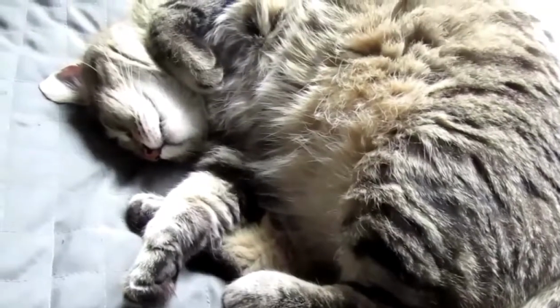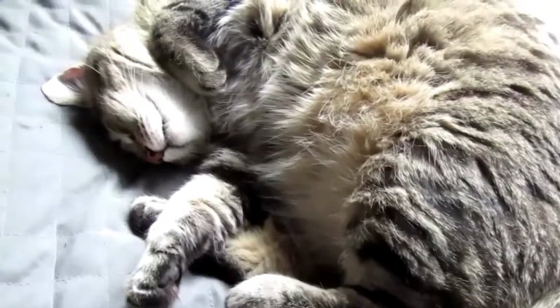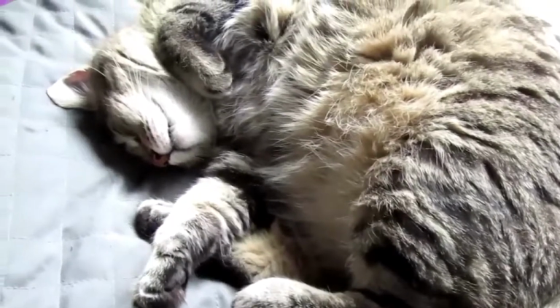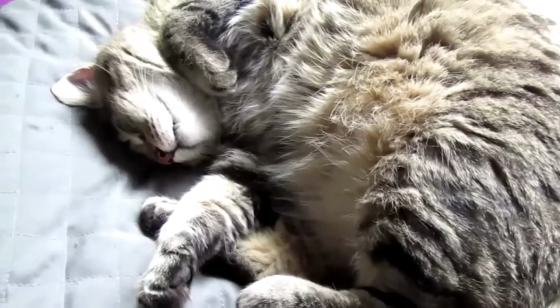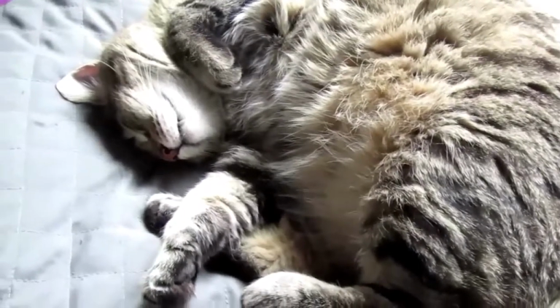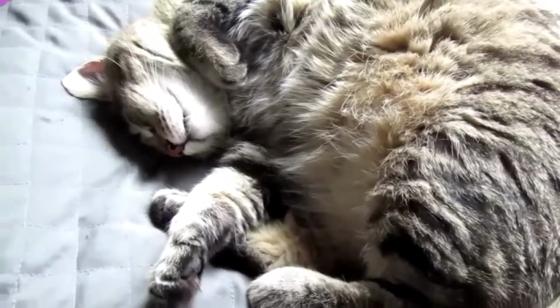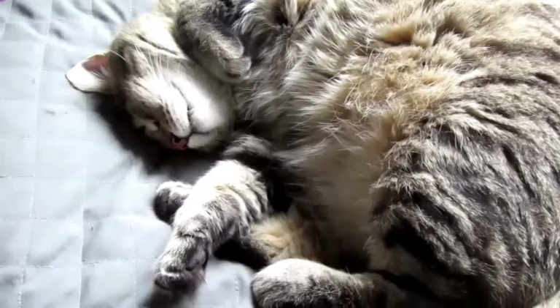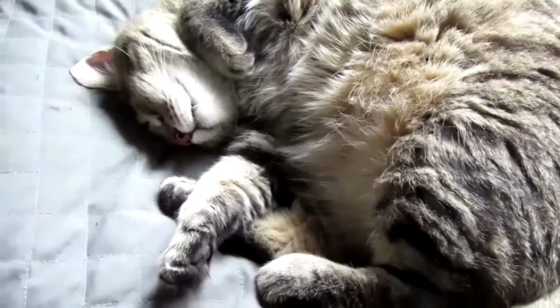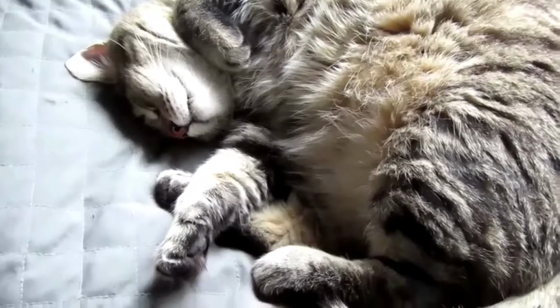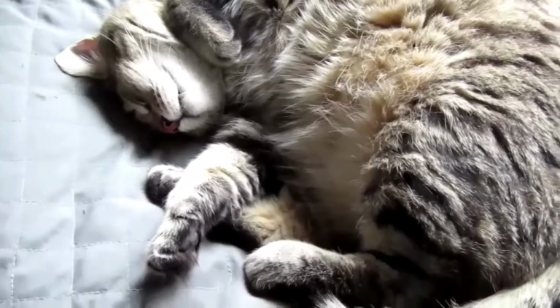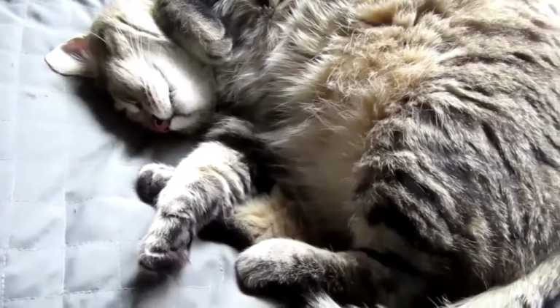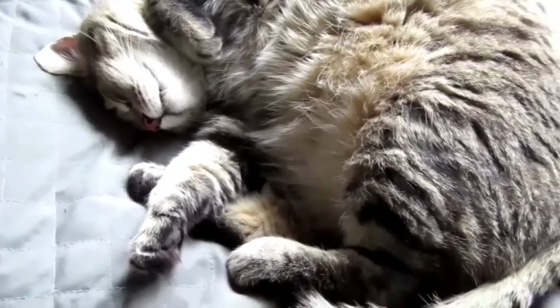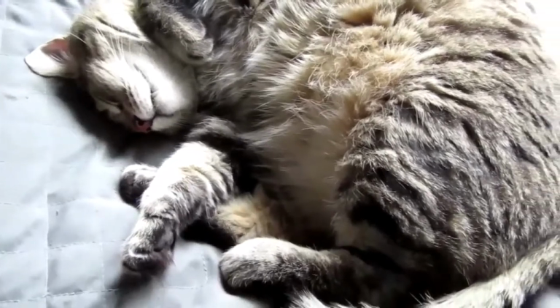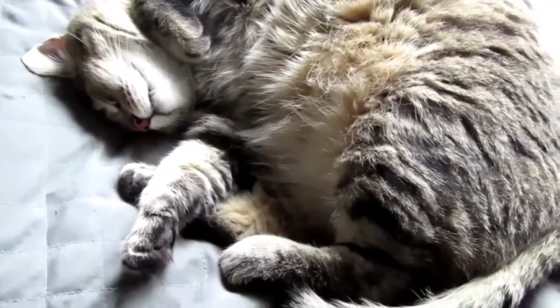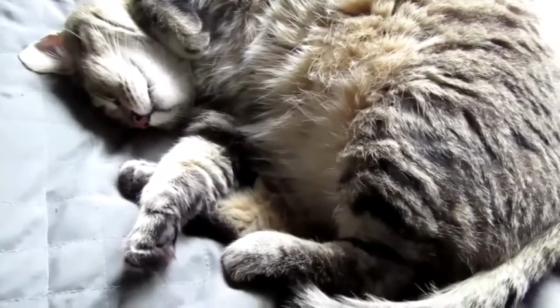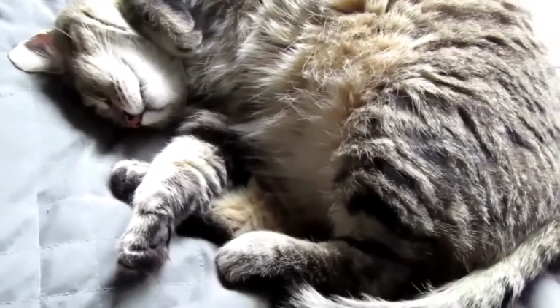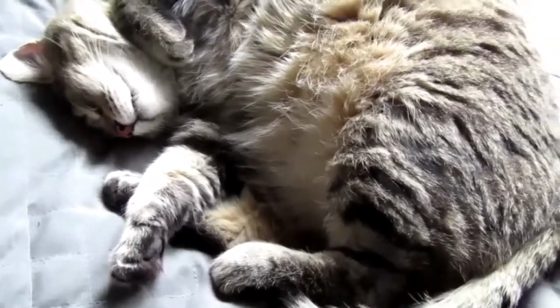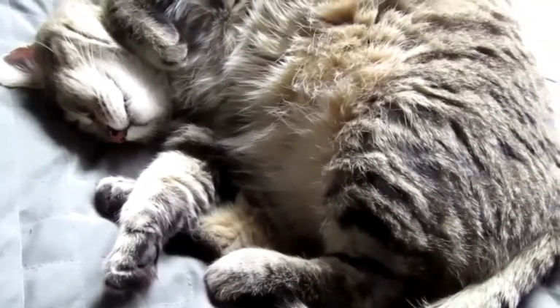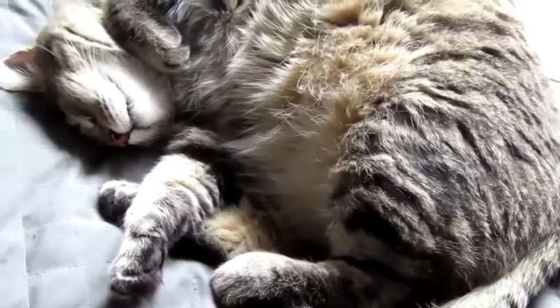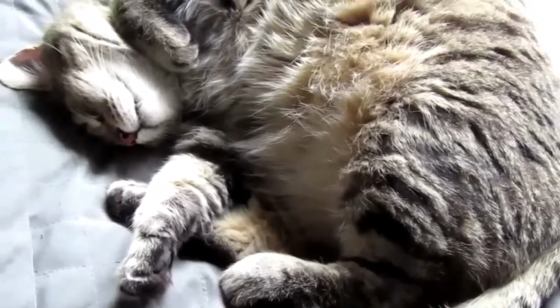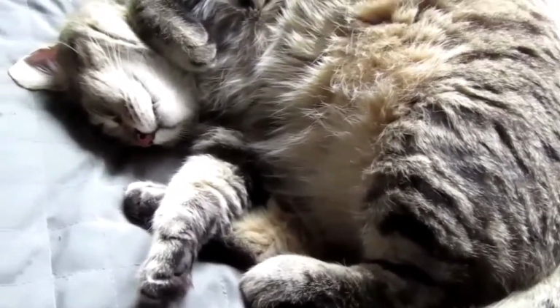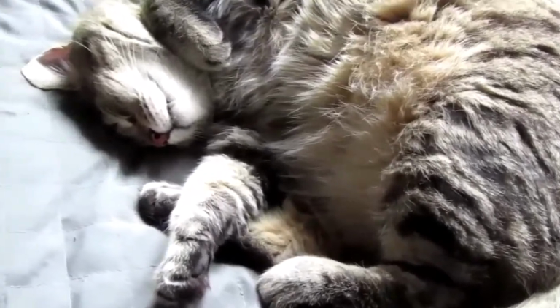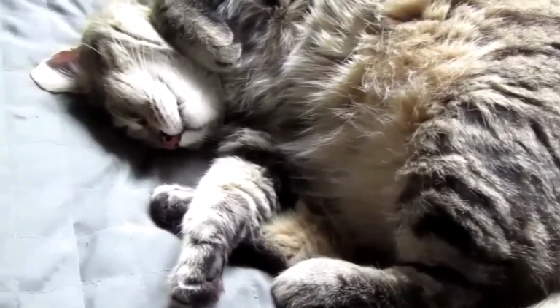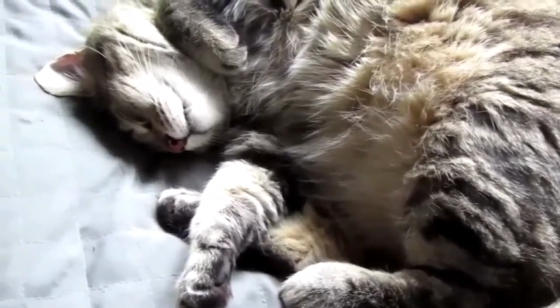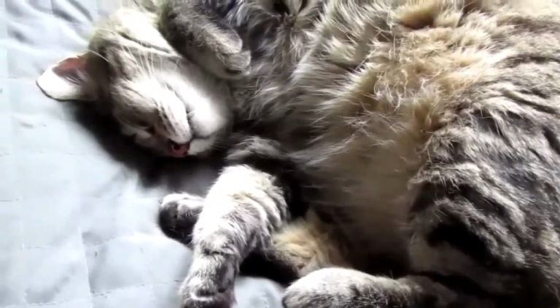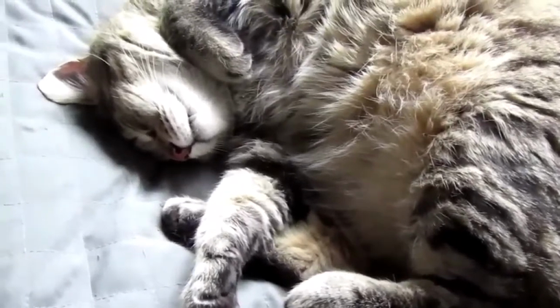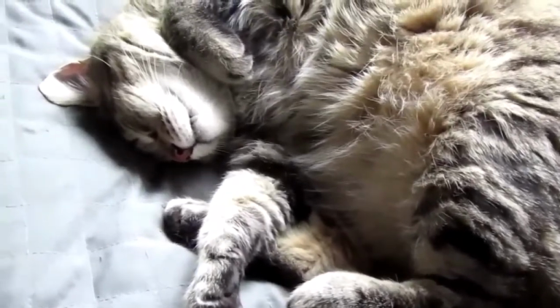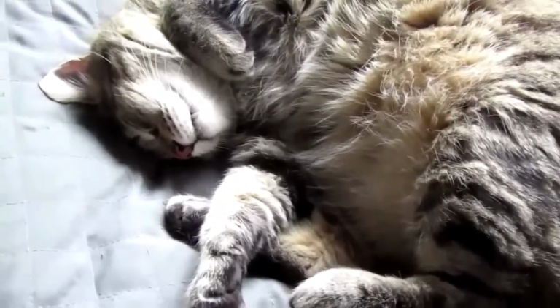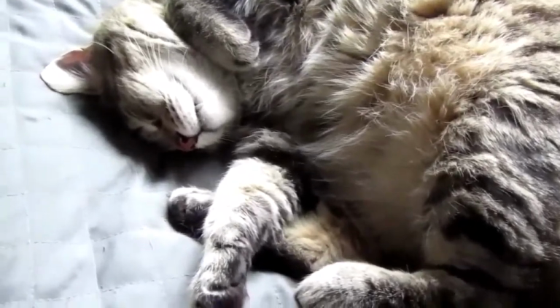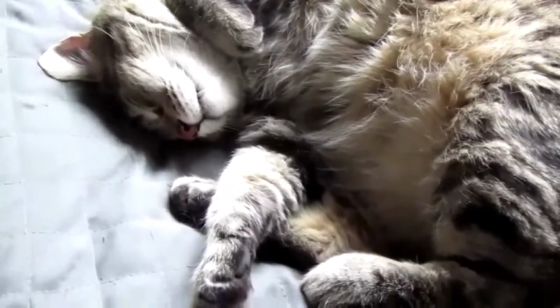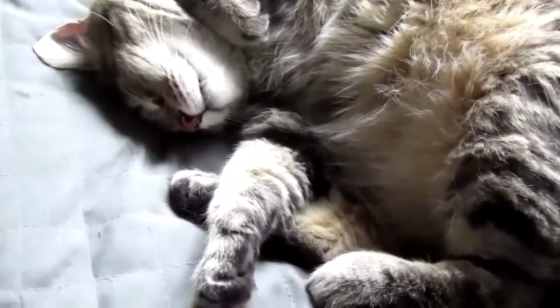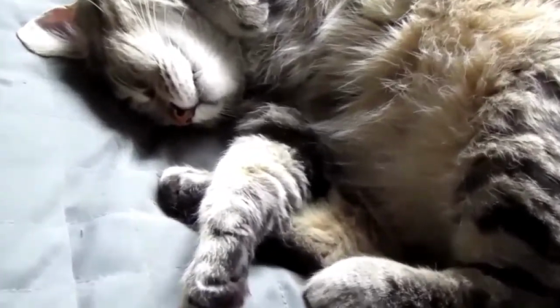Ramsey is all tuckered out from trying to get the mice through the walls last night.